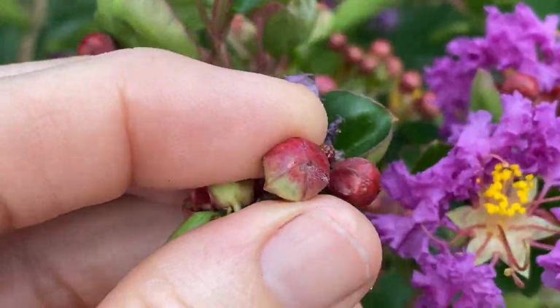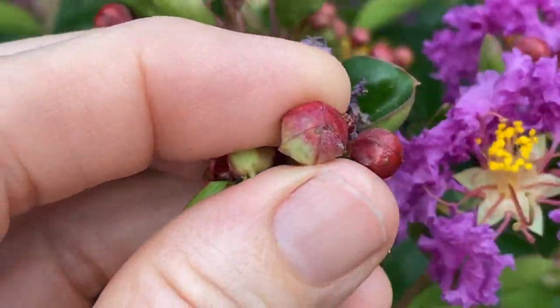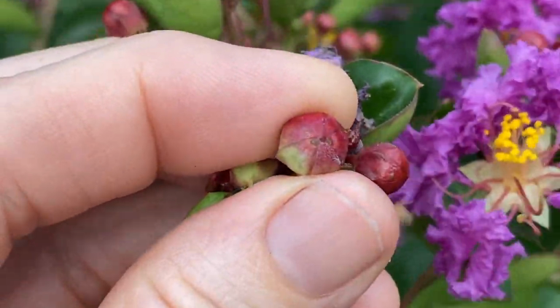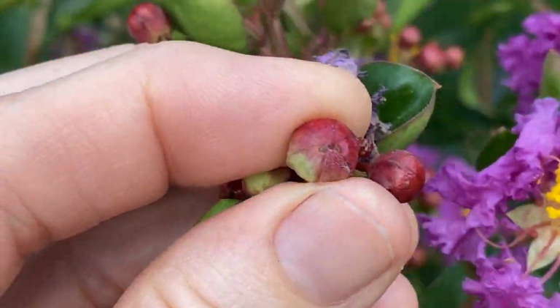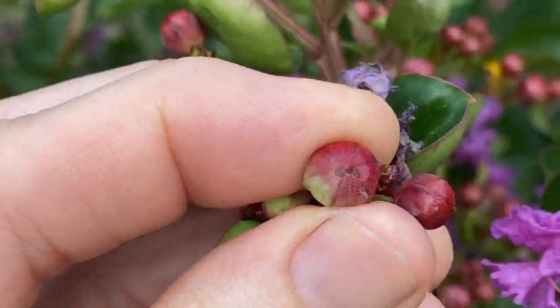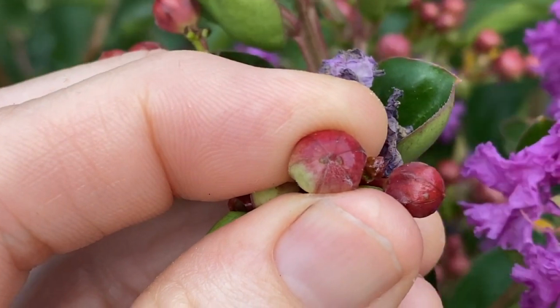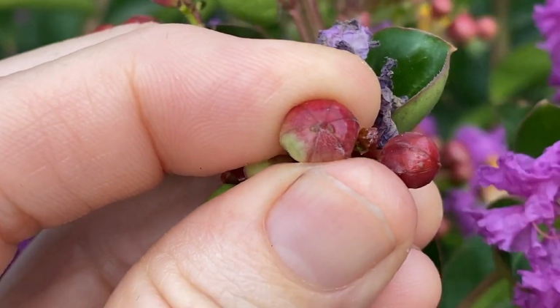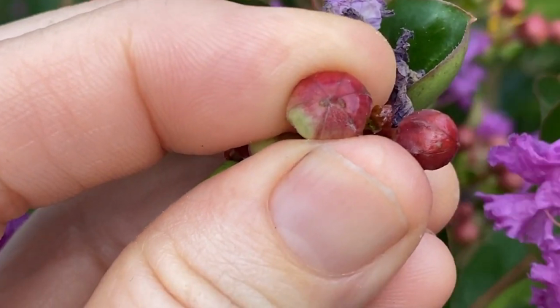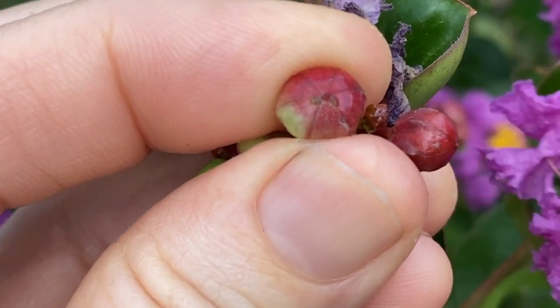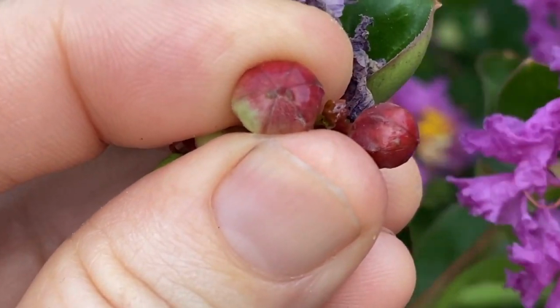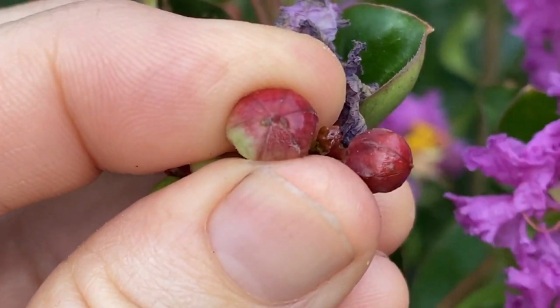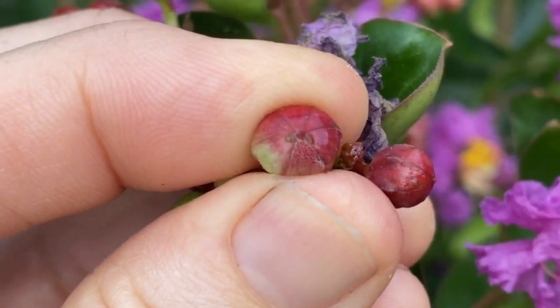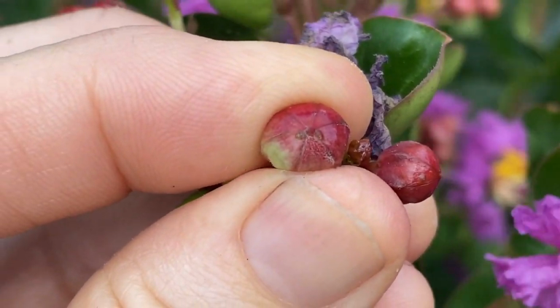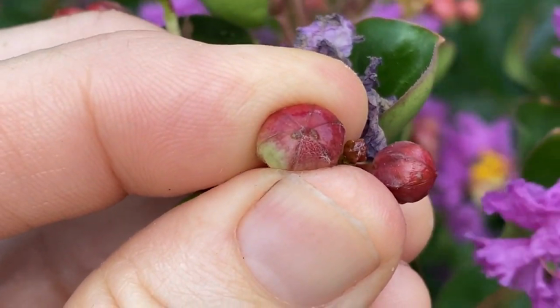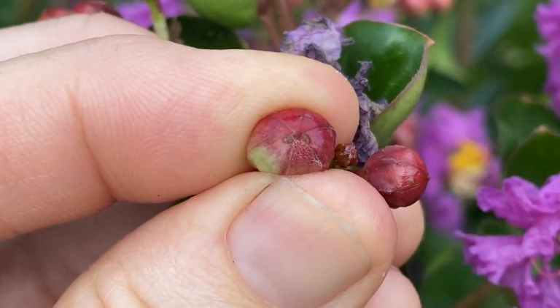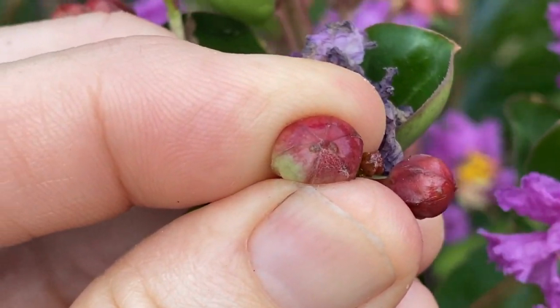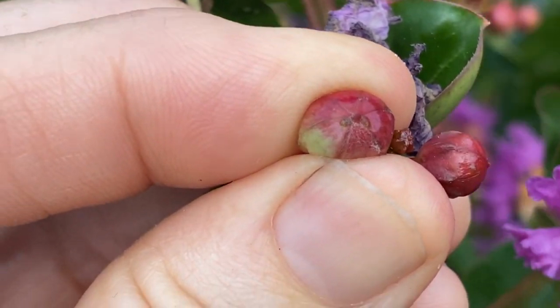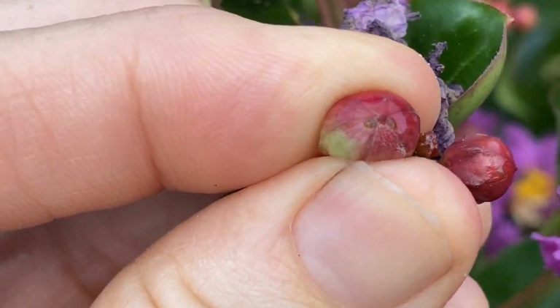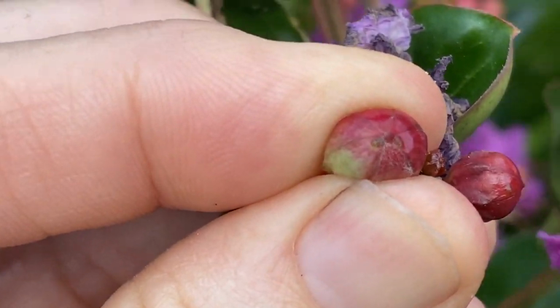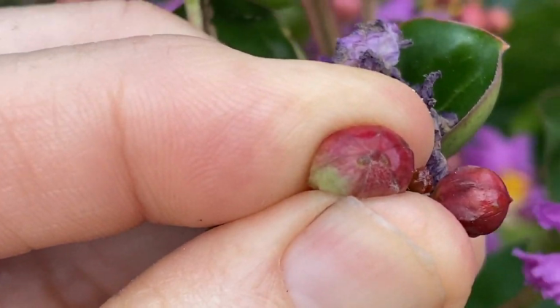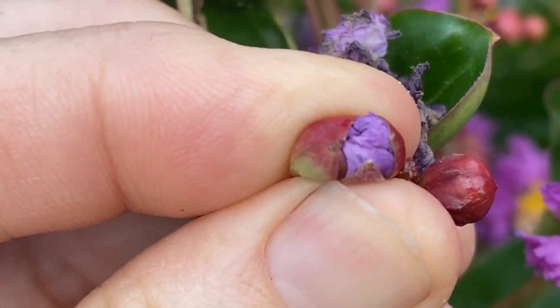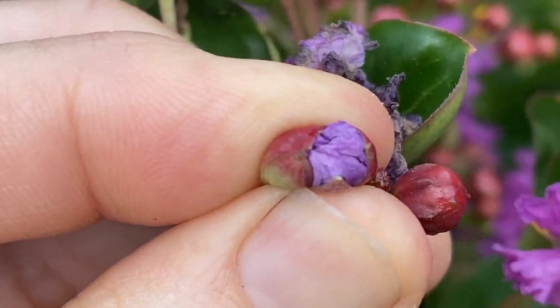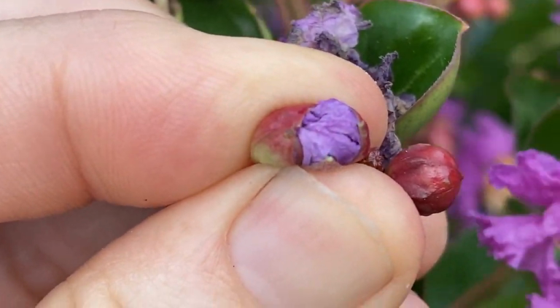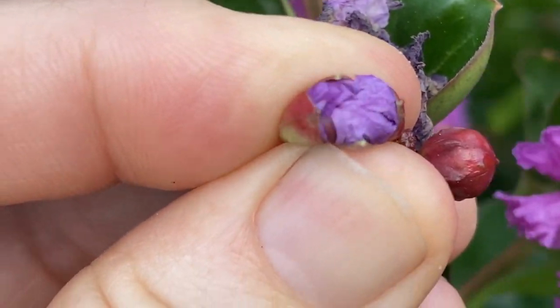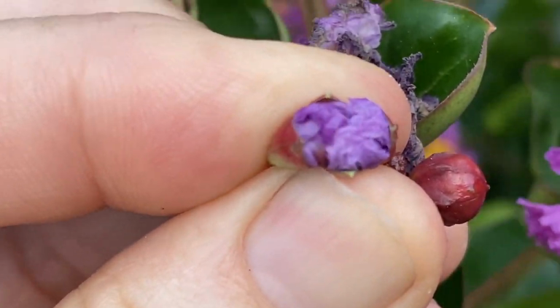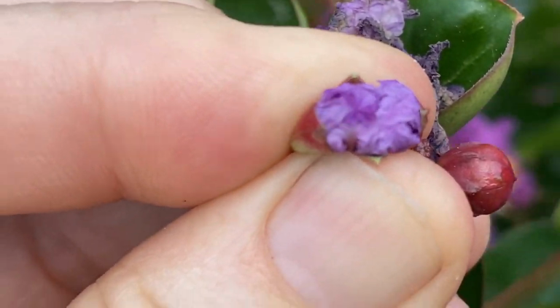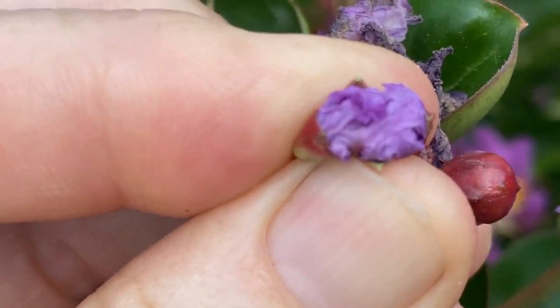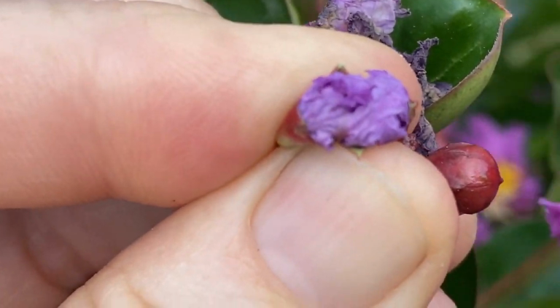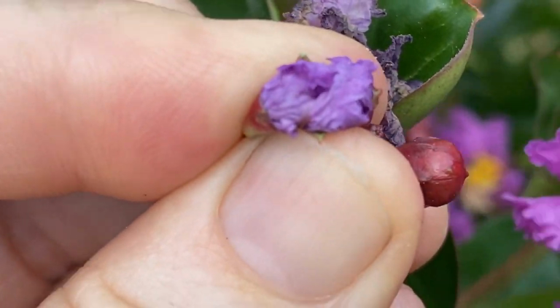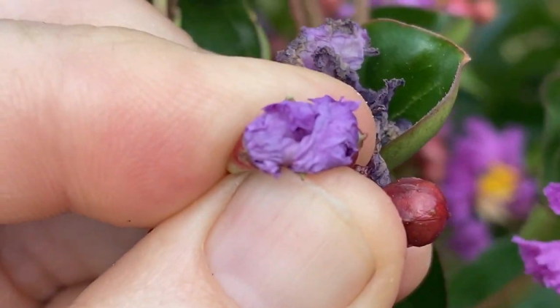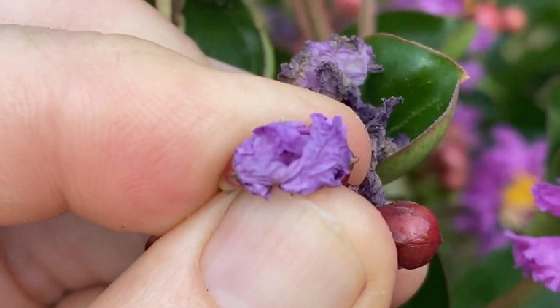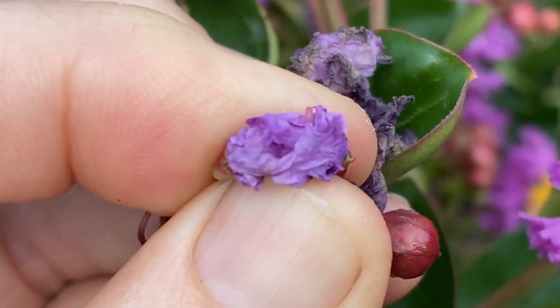I think I missed my calling as a nature photographer. Has anyone ever done this with a little bloom? These are crepe myrtles in my backyard.